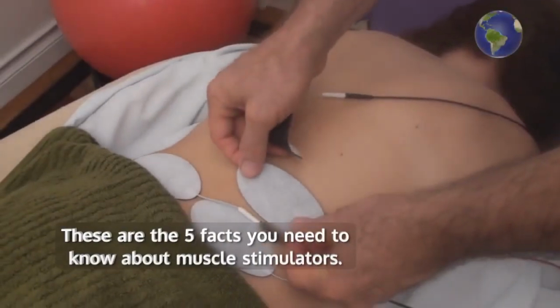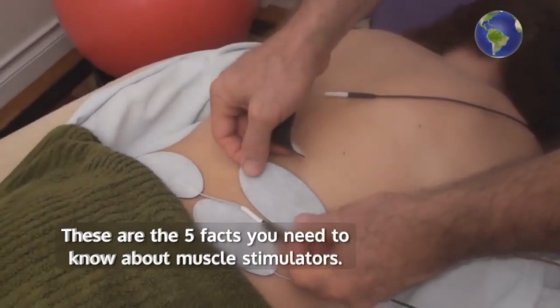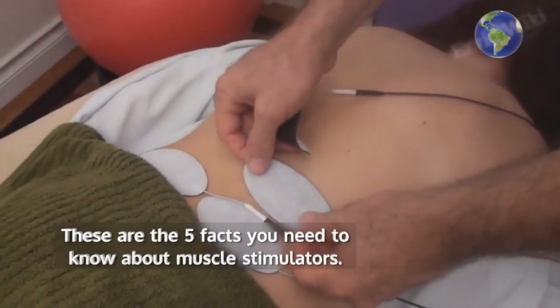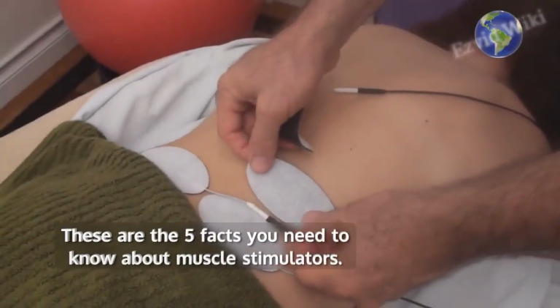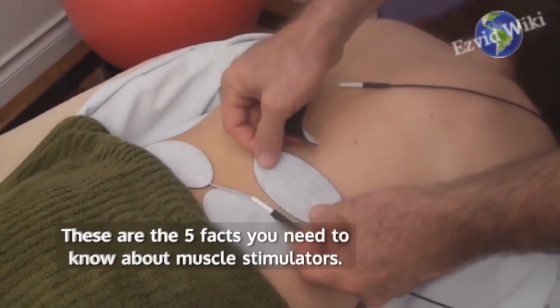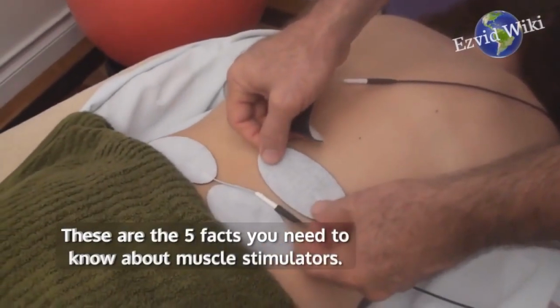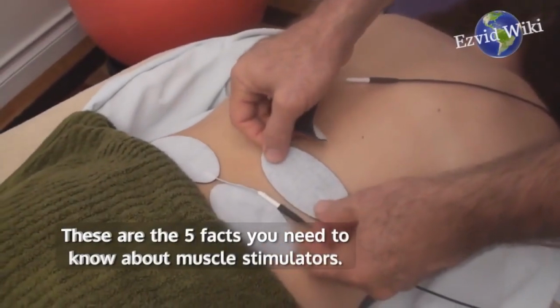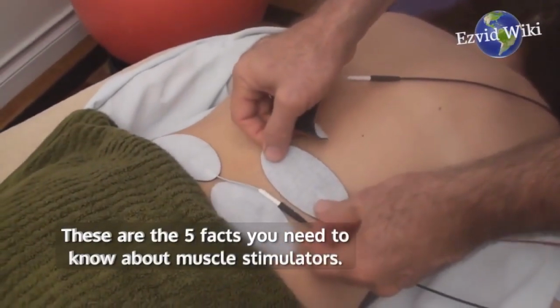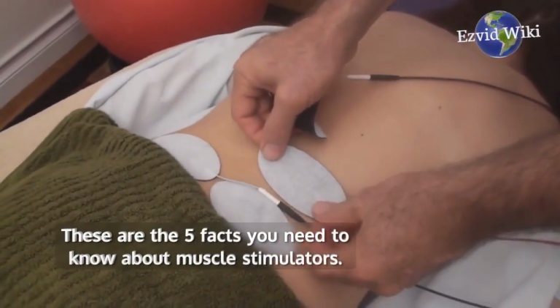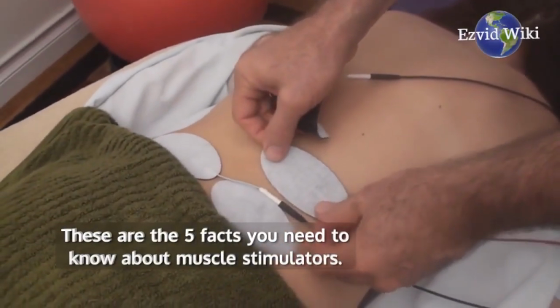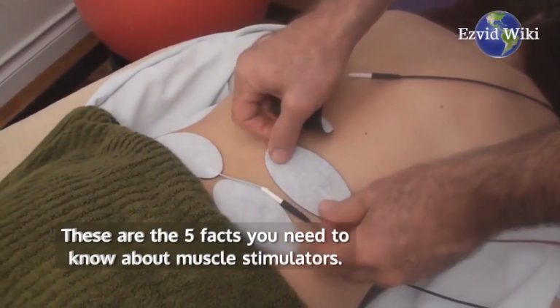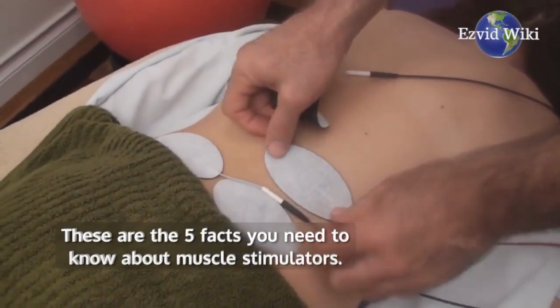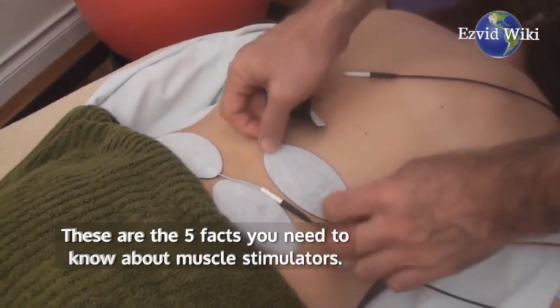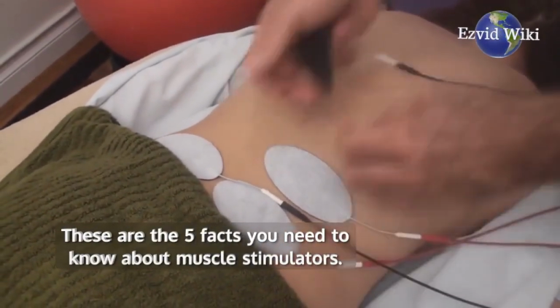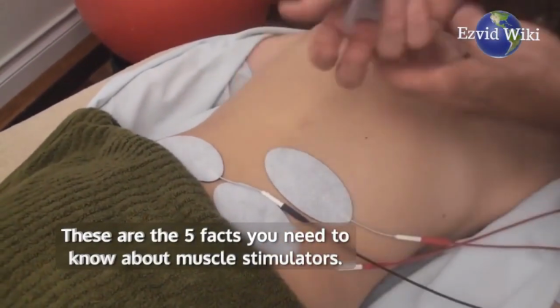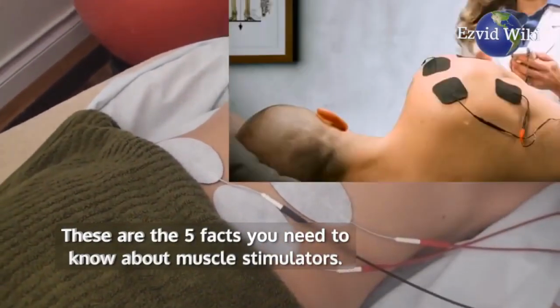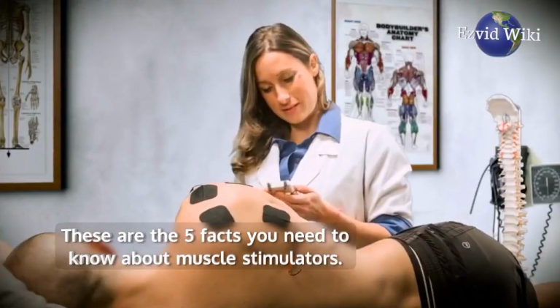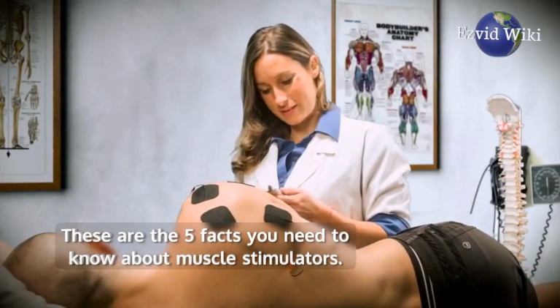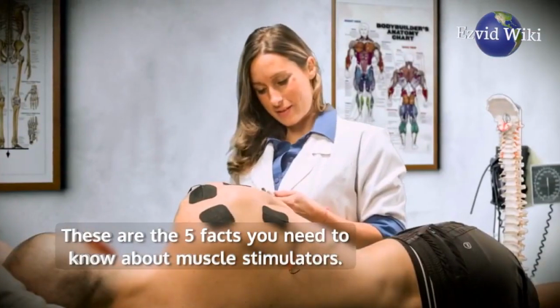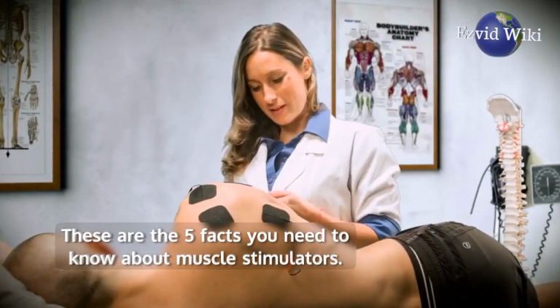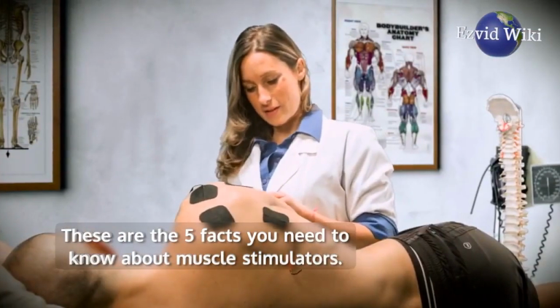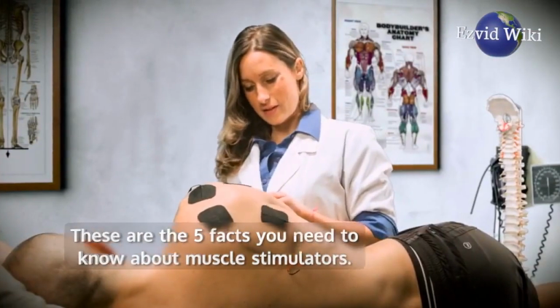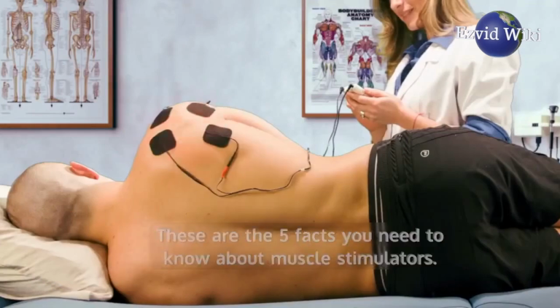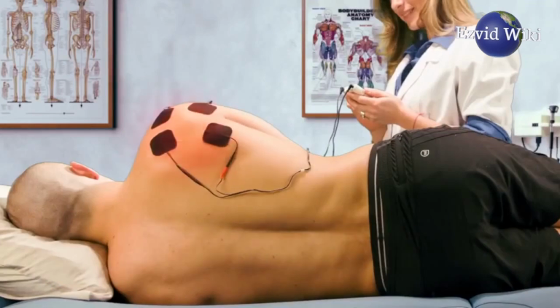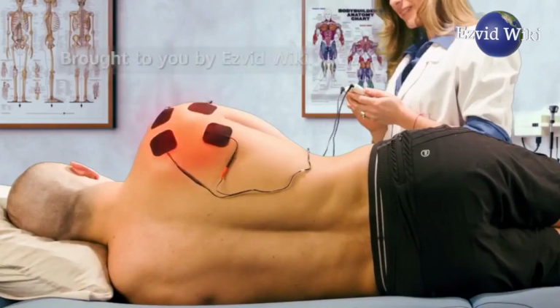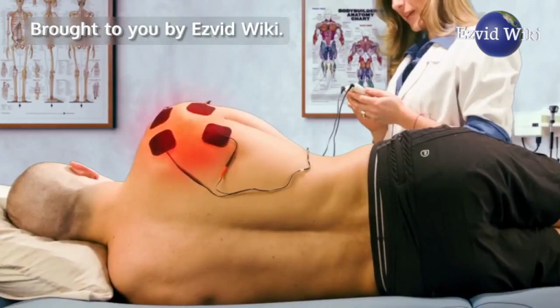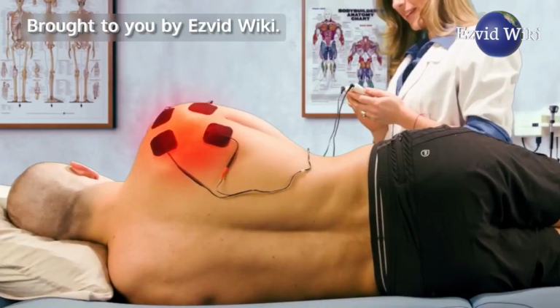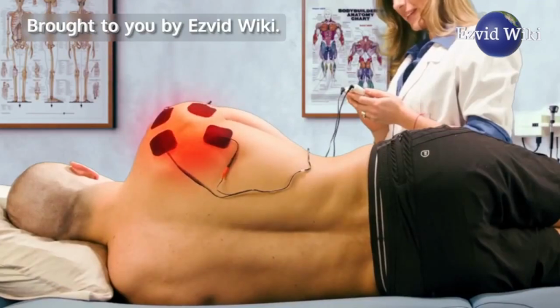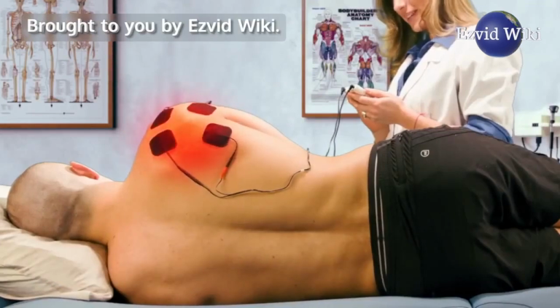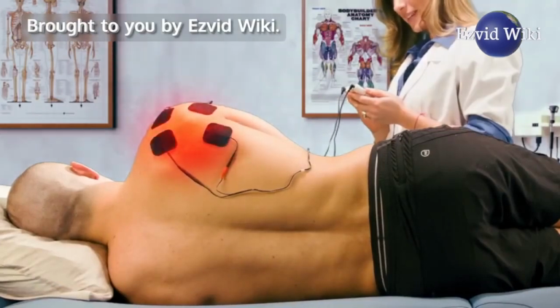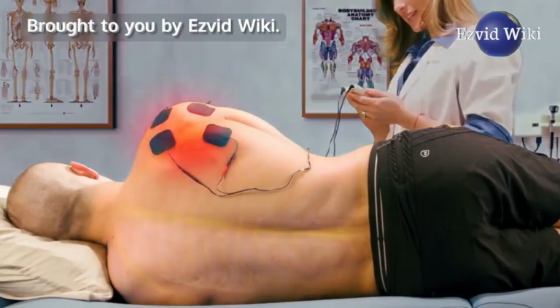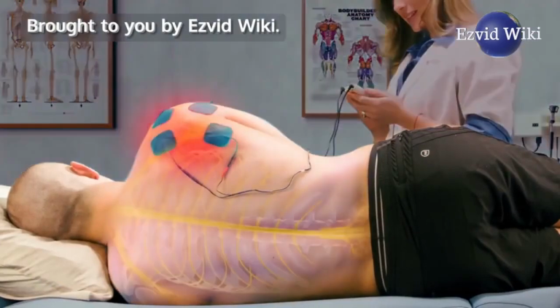These are the 5 facts you need to know about muscle stimulators, brought to you by Easy Vid Wiki.